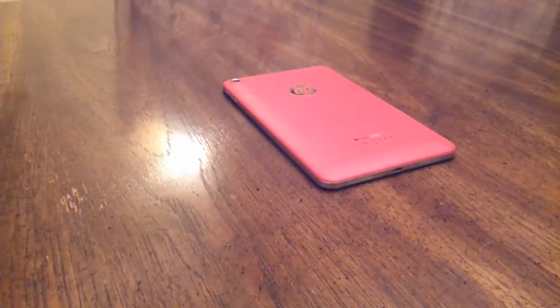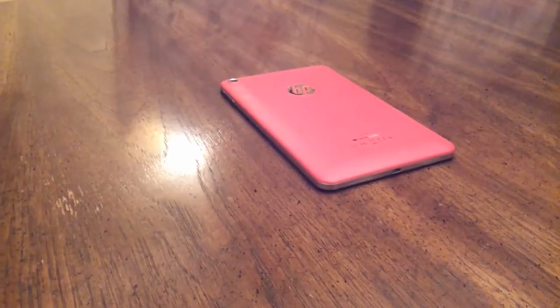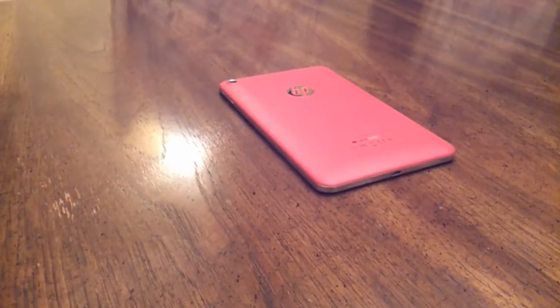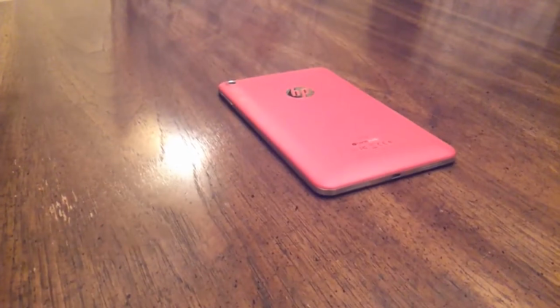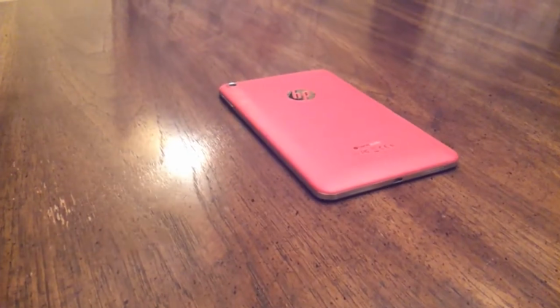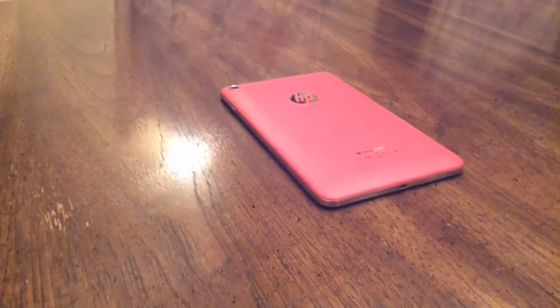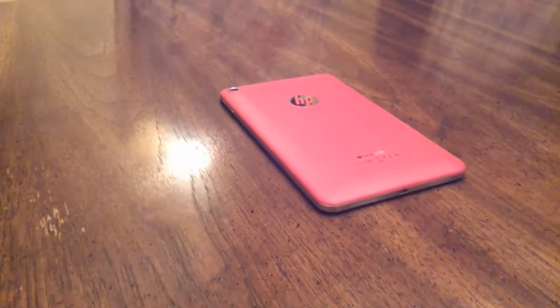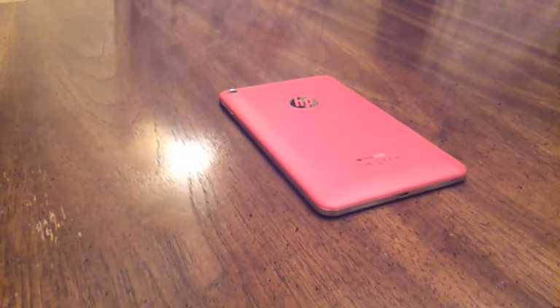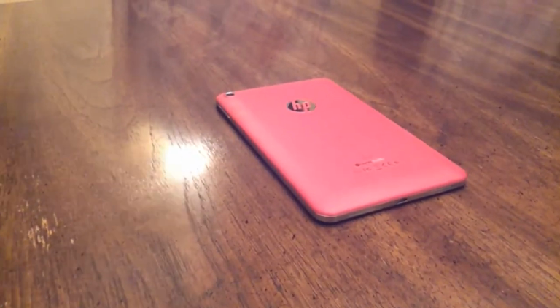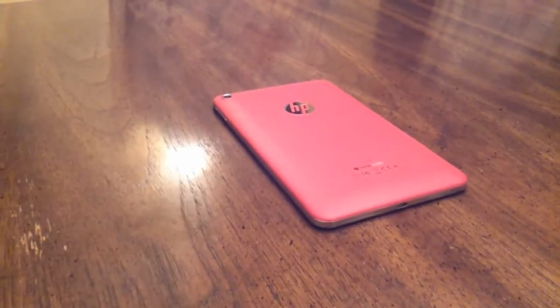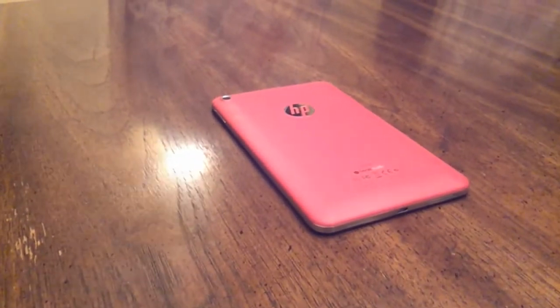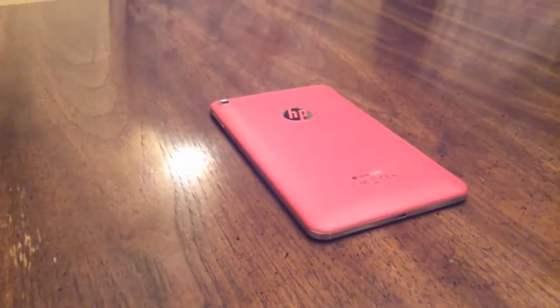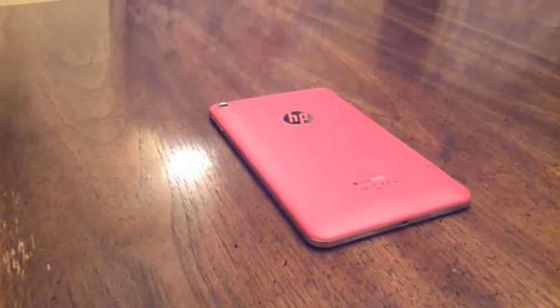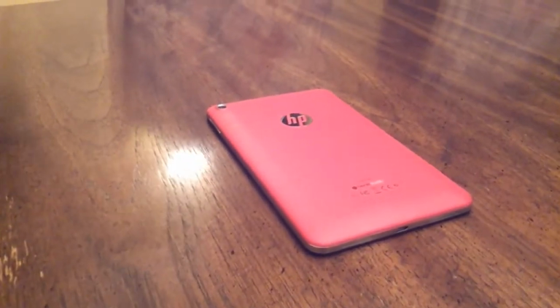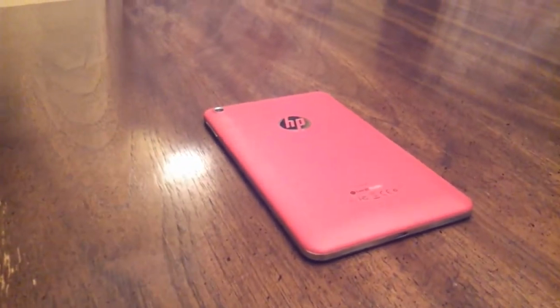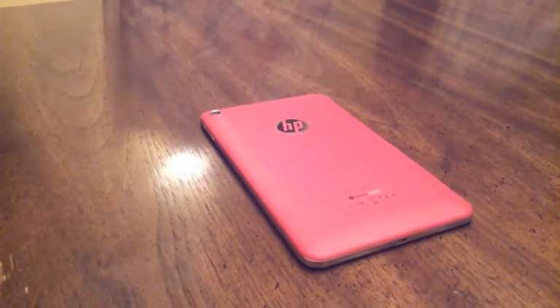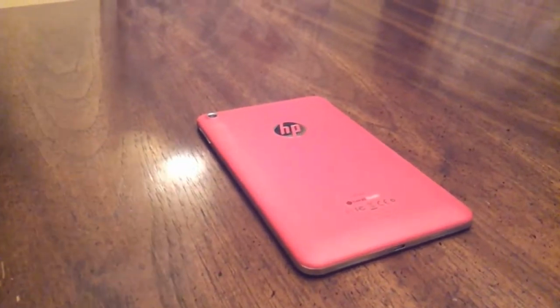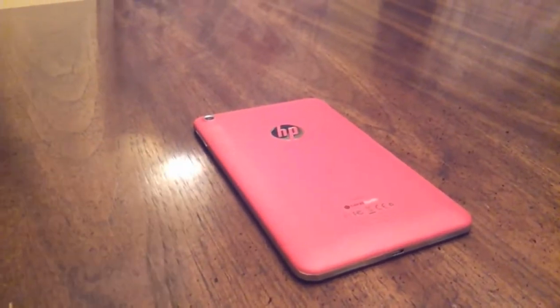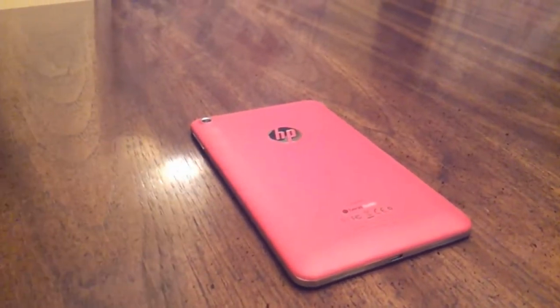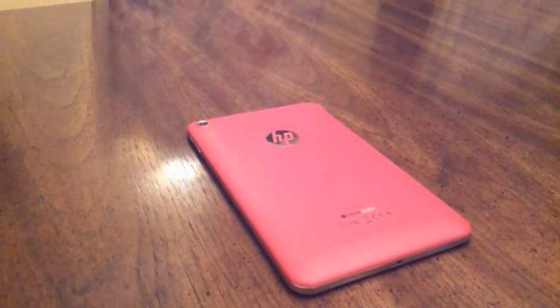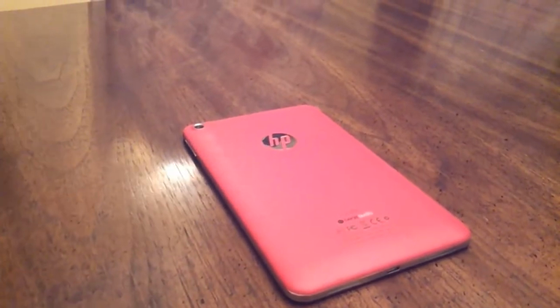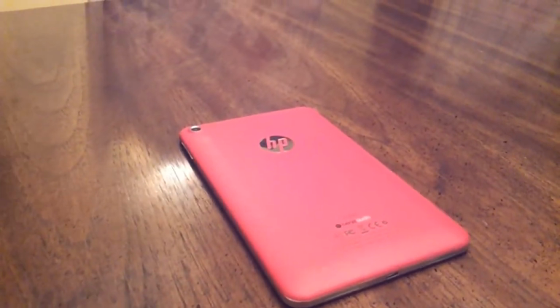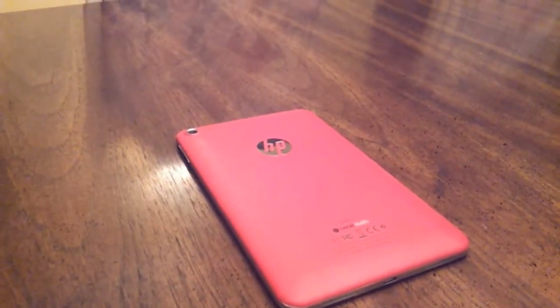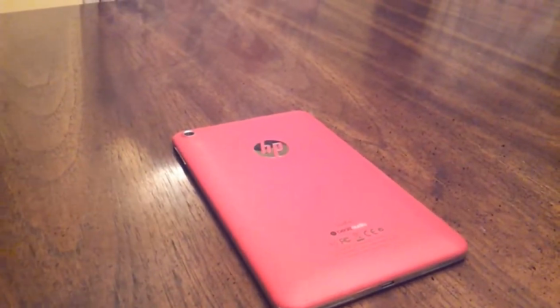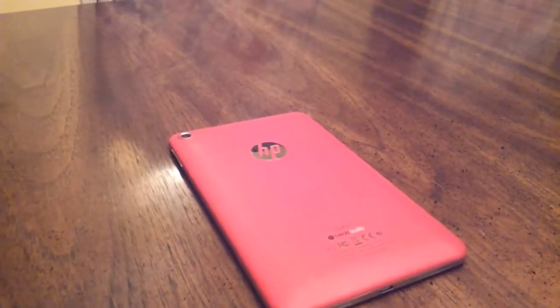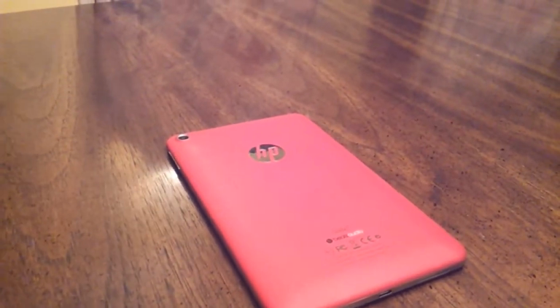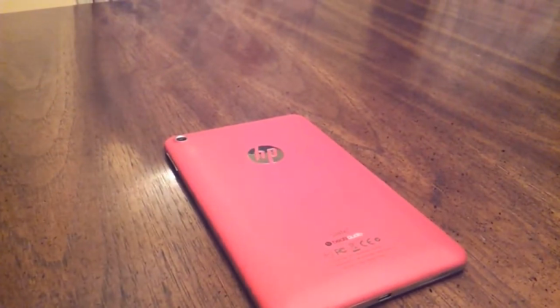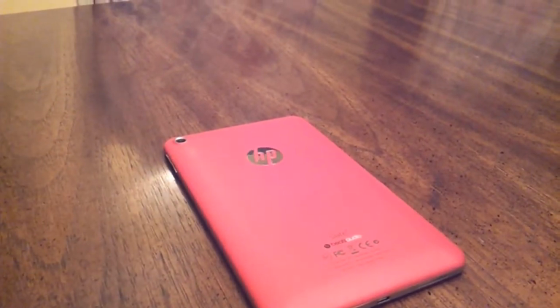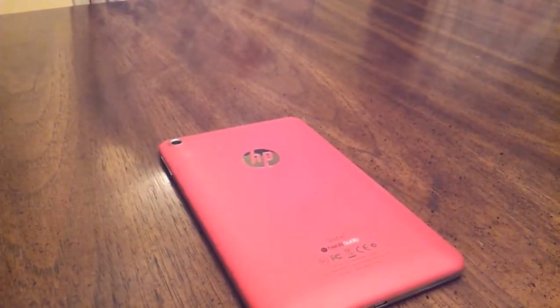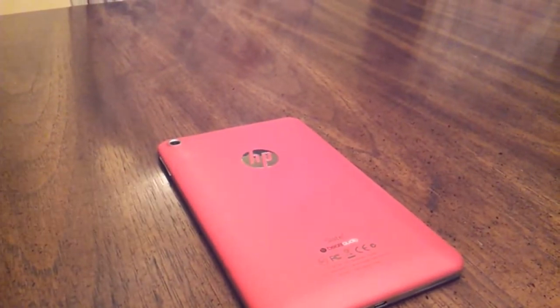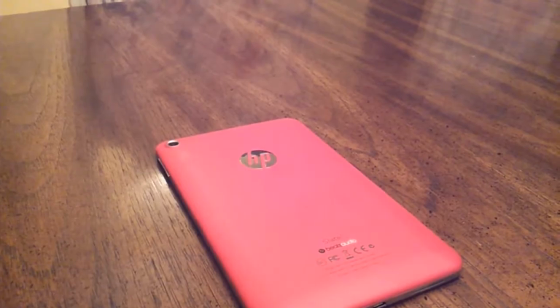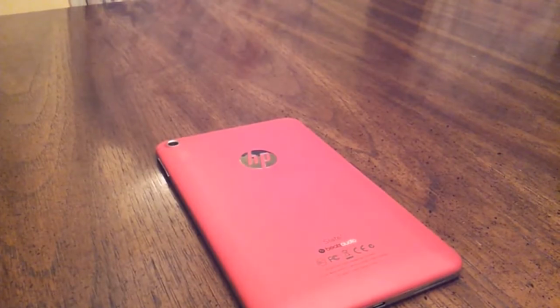Hey everyone, I'm Elizabeth, and today I'll be giving you my first impressions of my first Android tablet, the HP Slate 7.